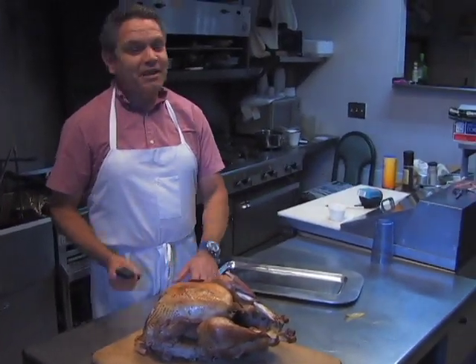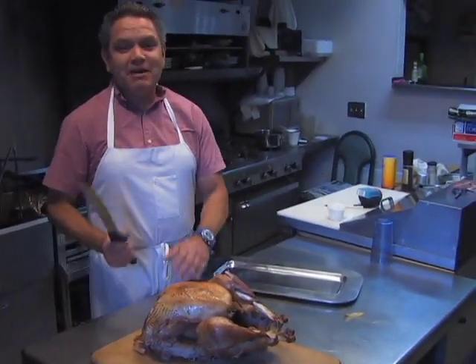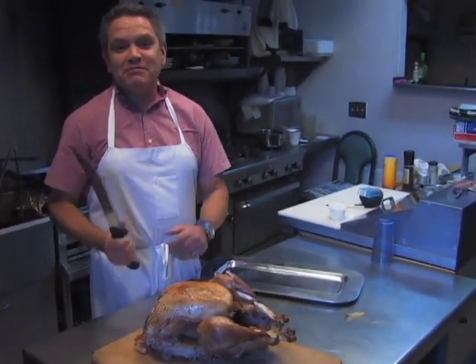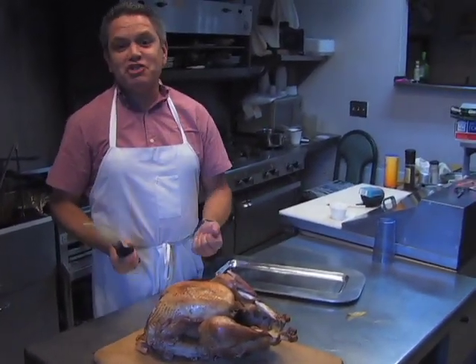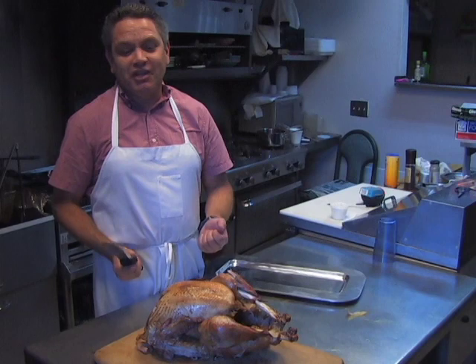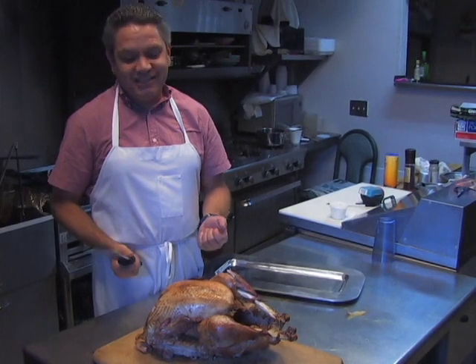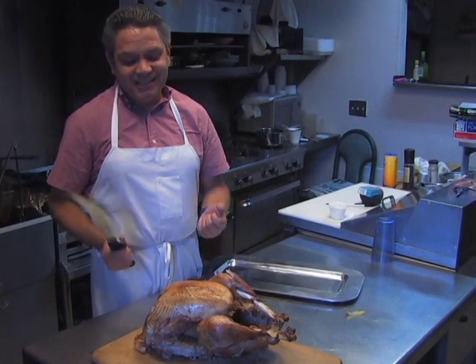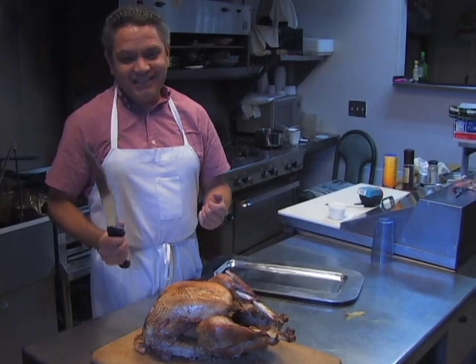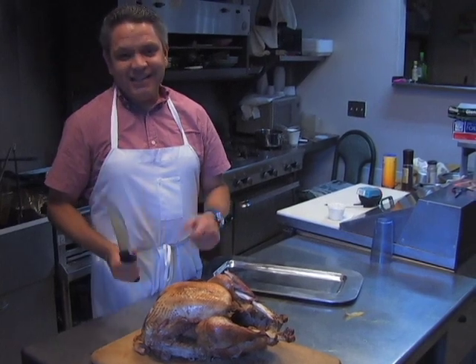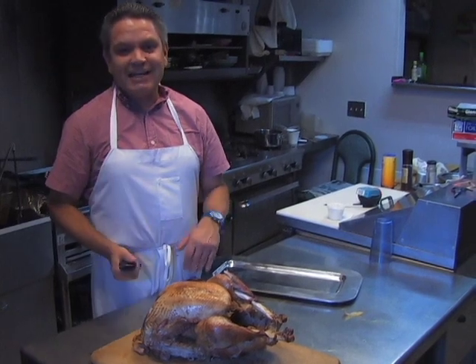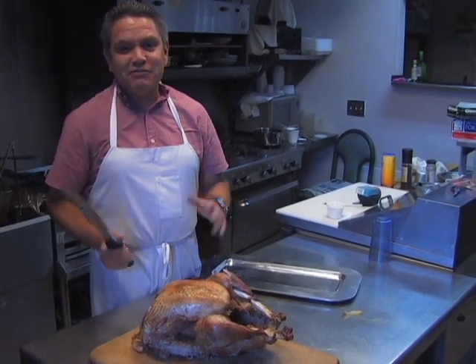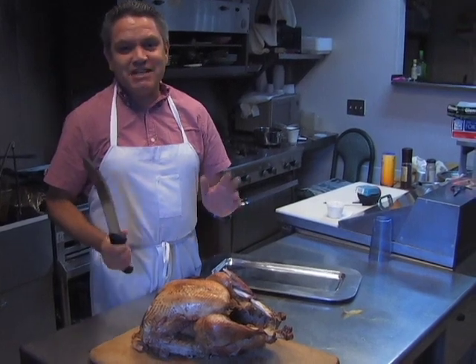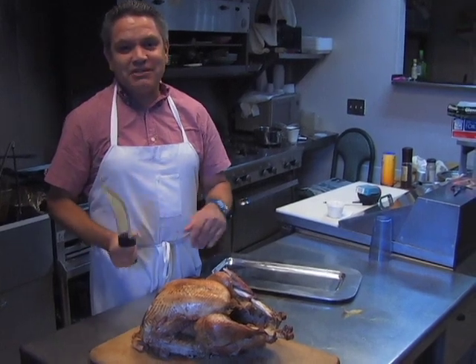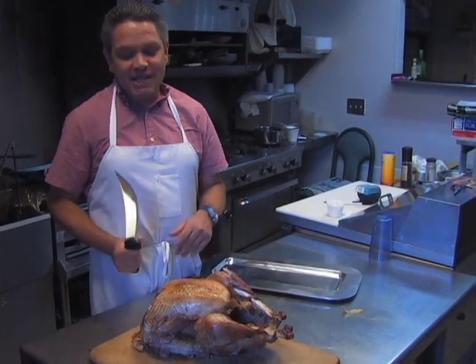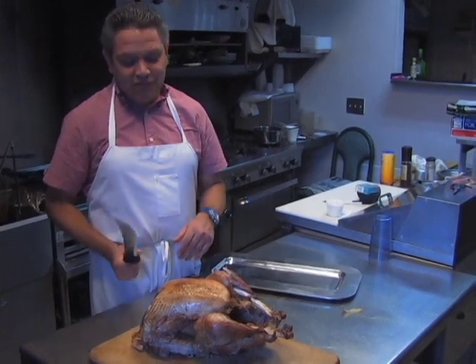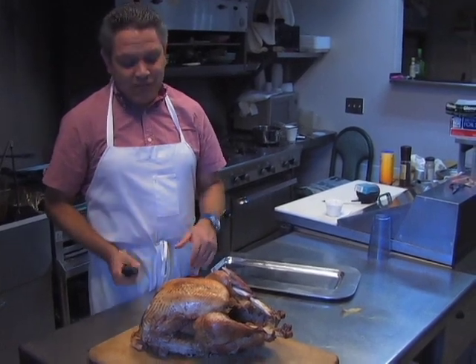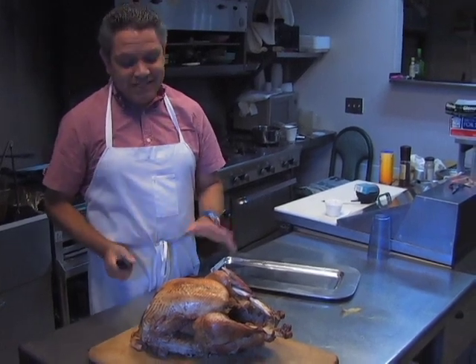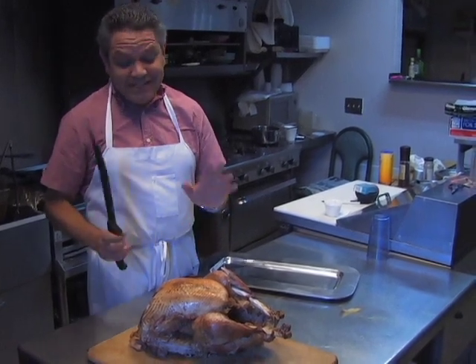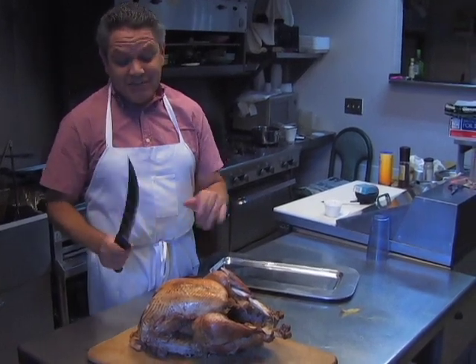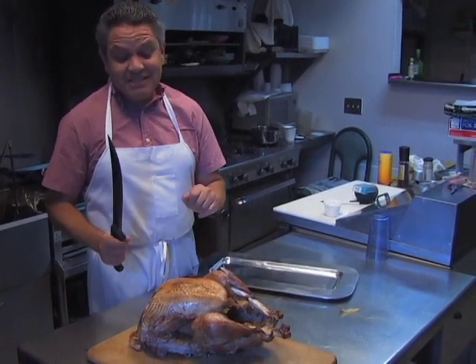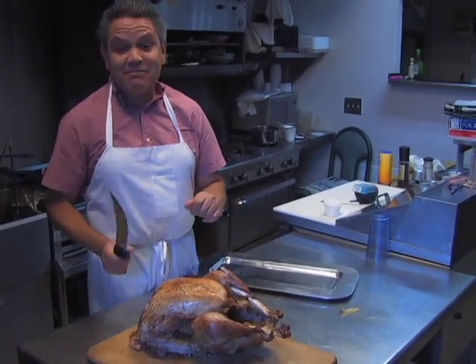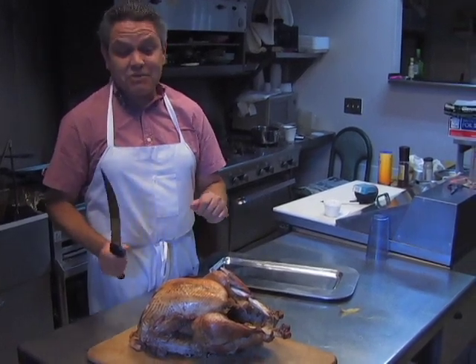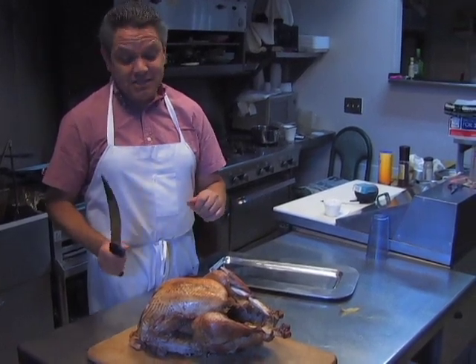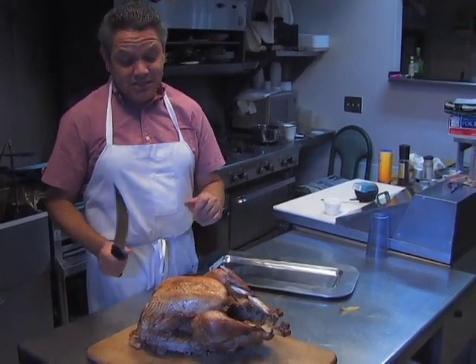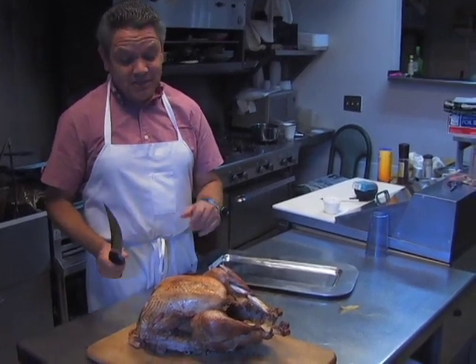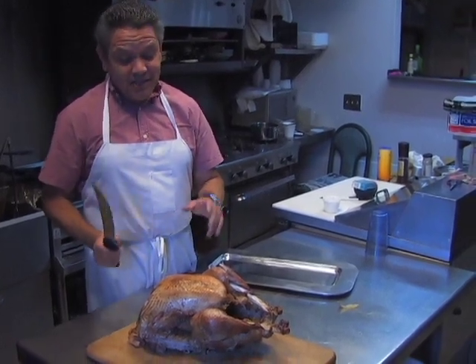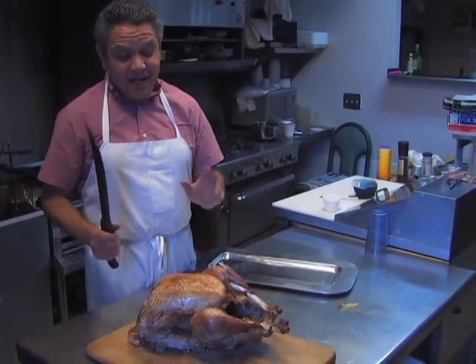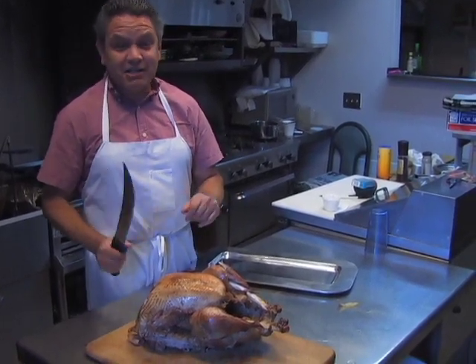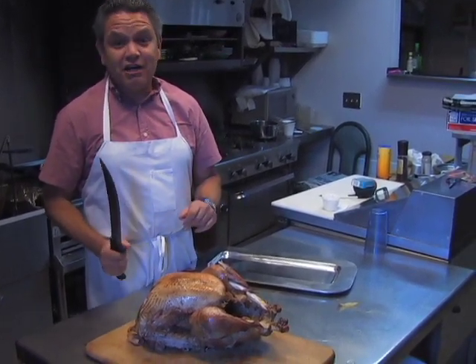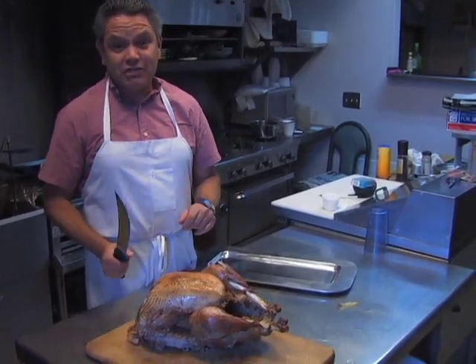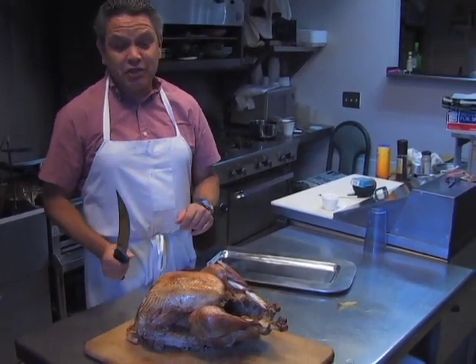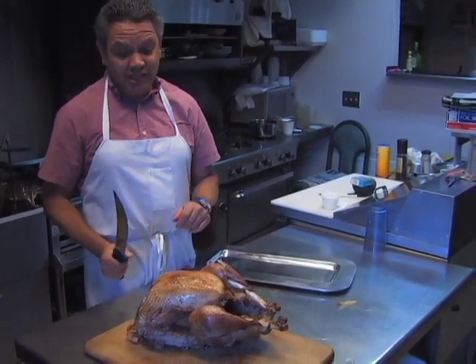My name is John and I'm from San Diego, California. Today I'm going to demonstrate to you how to carve a turkey.